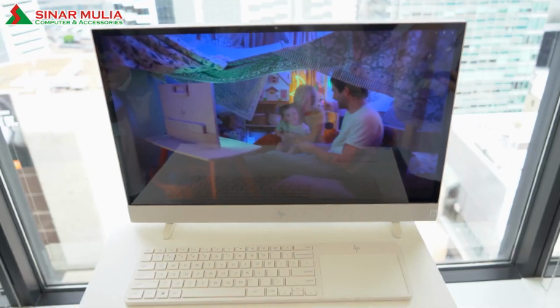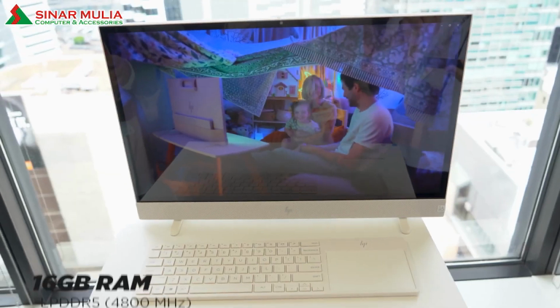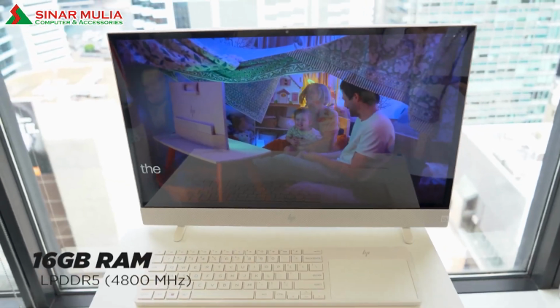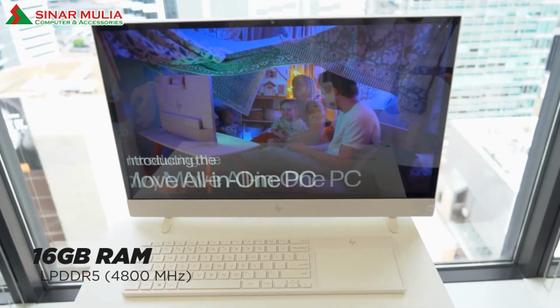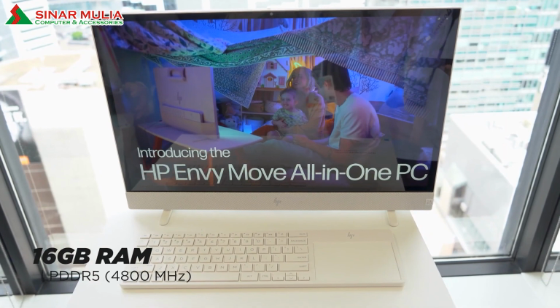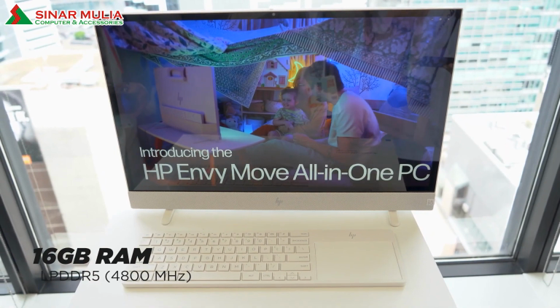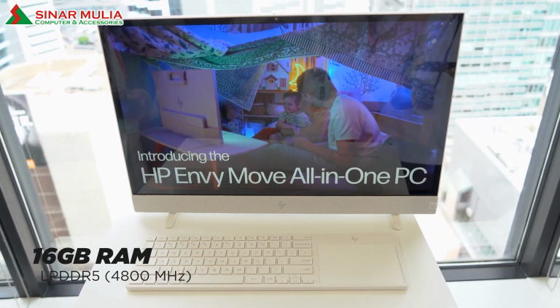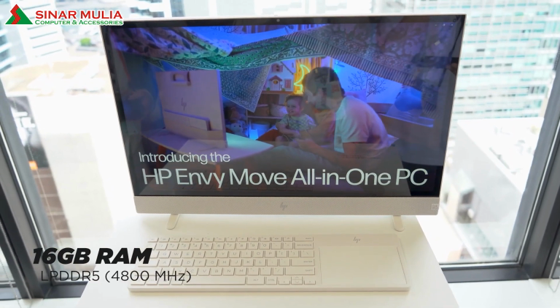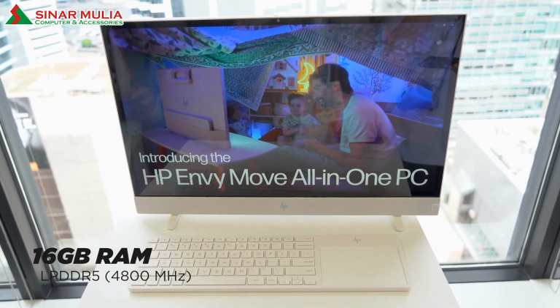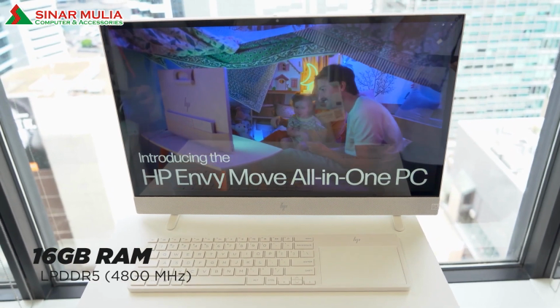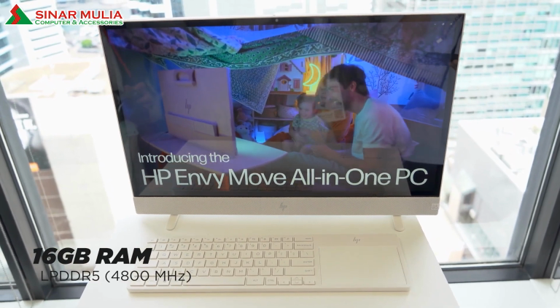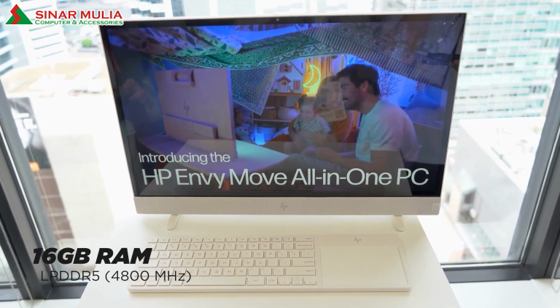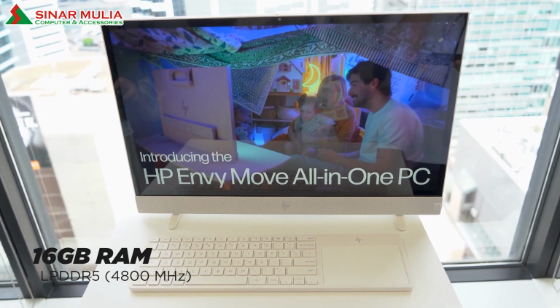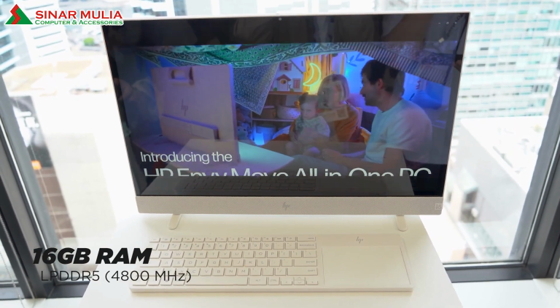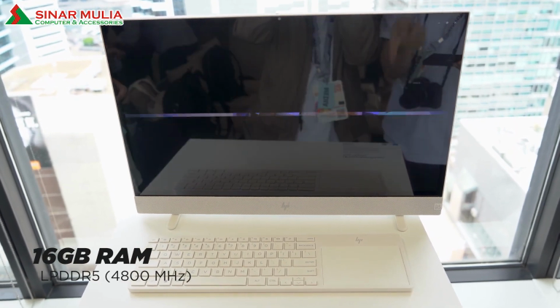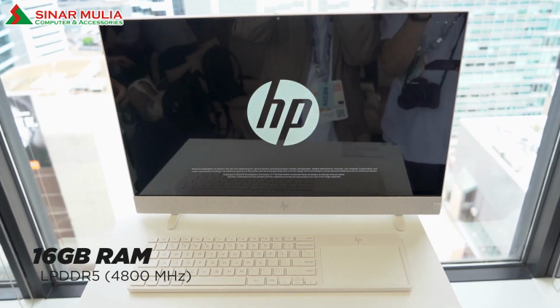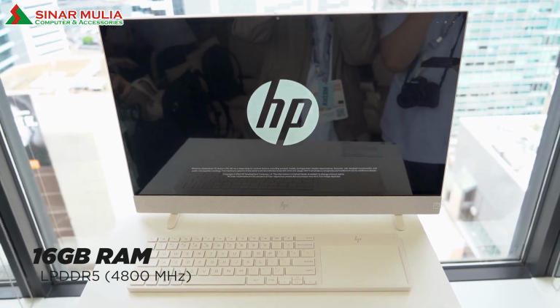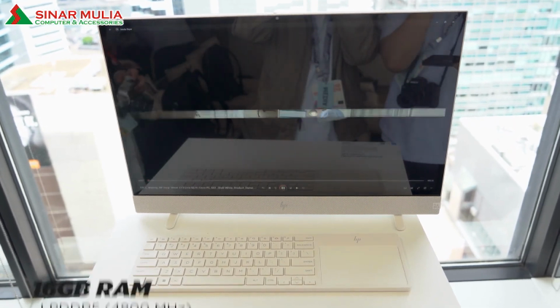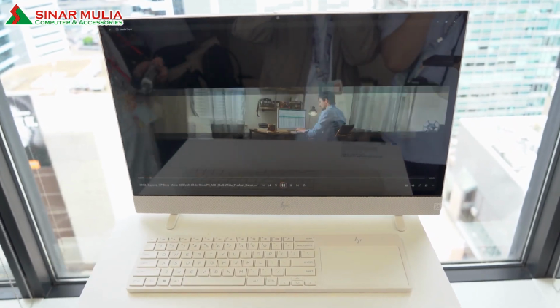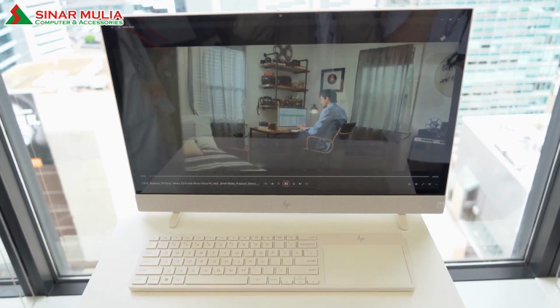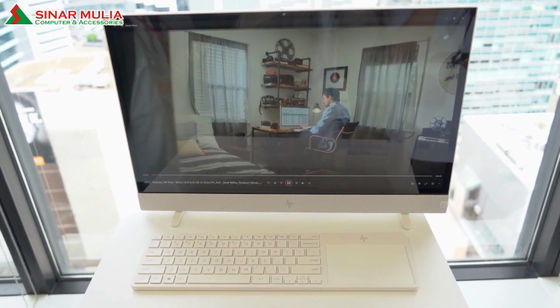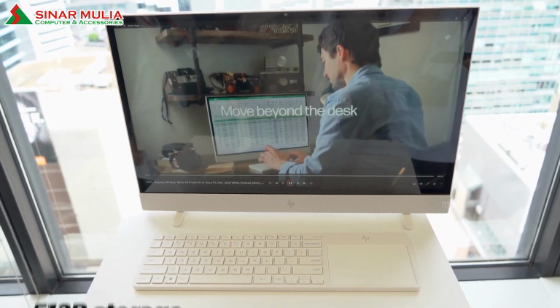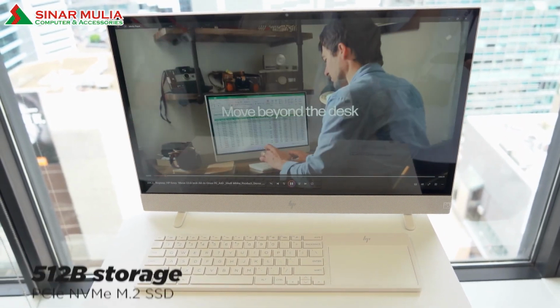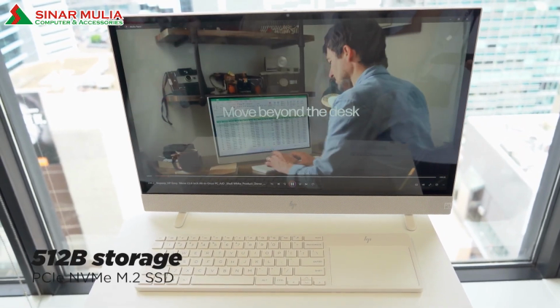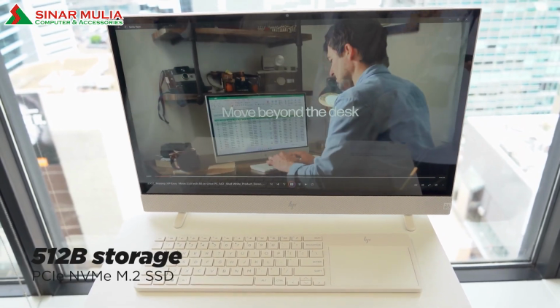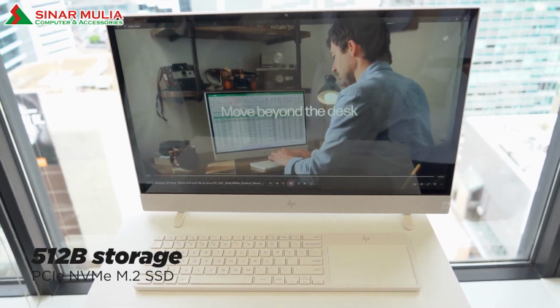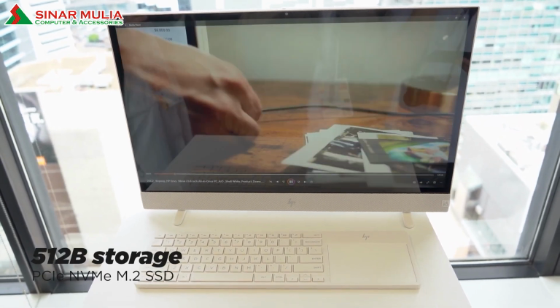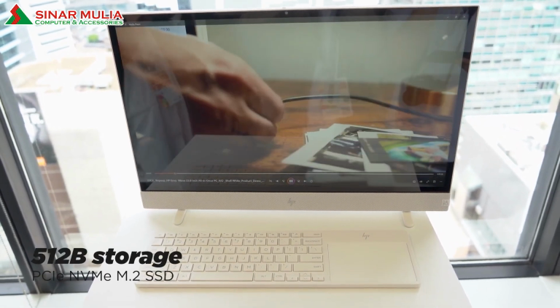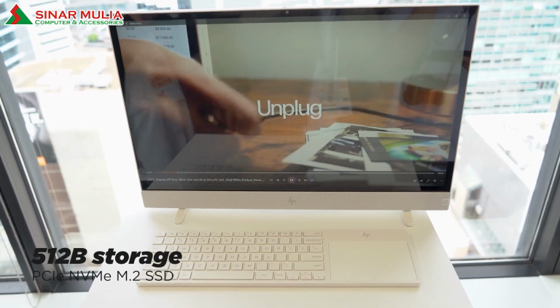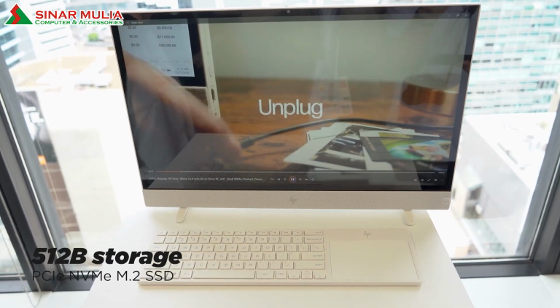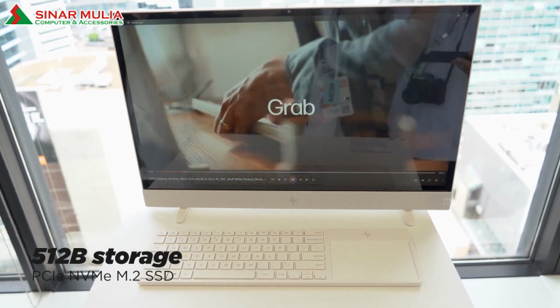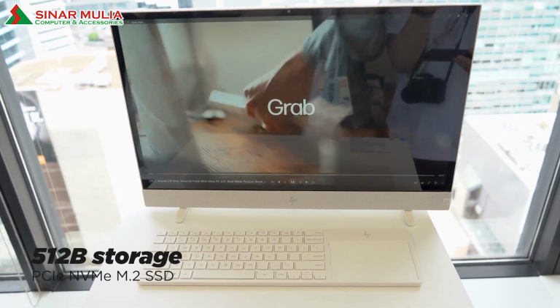Out of the box, owners will get 16GB of LPDDR5 RAM and 512GB of storage from the NVMe SSD.